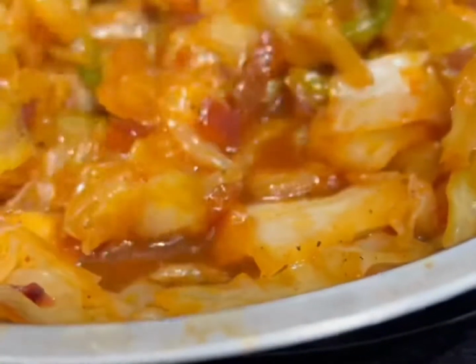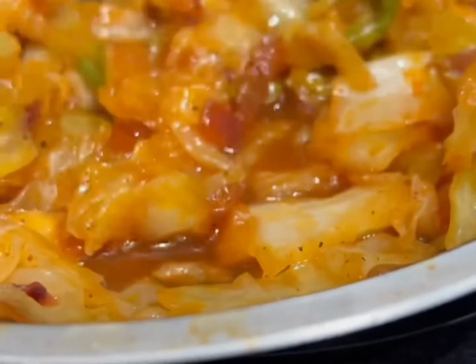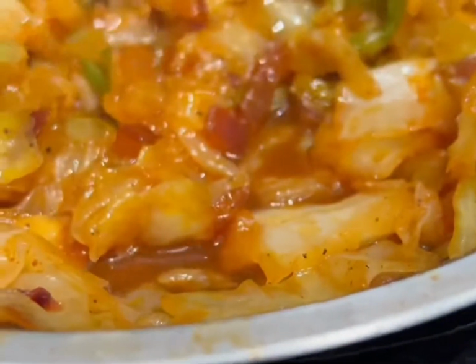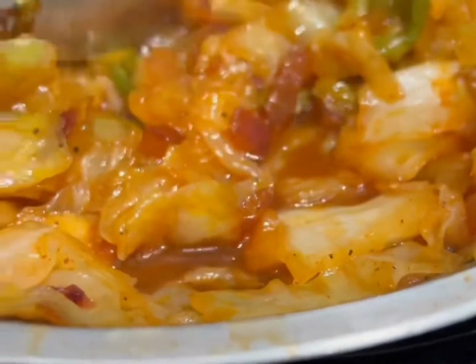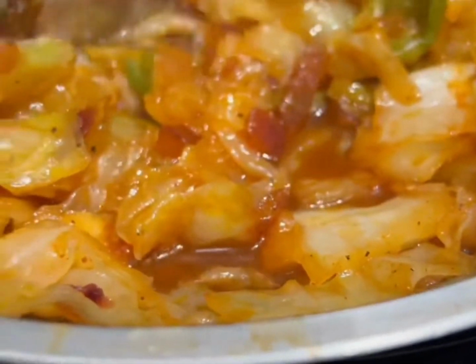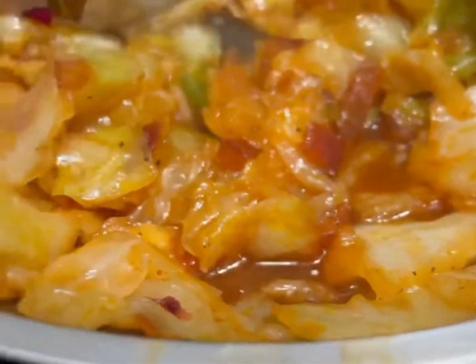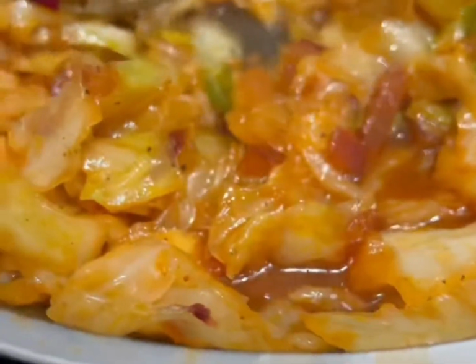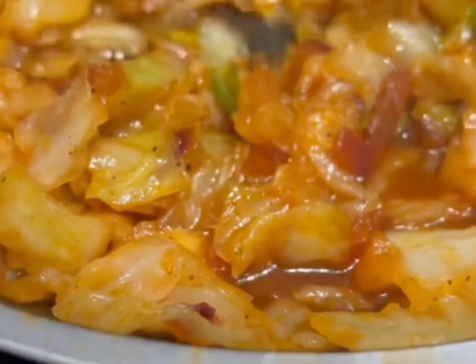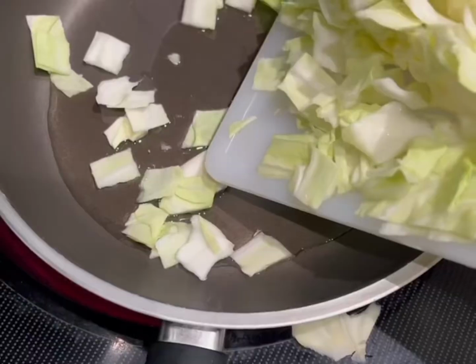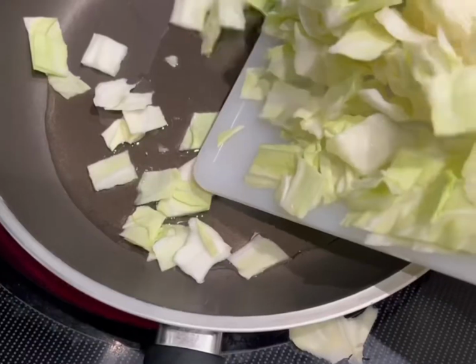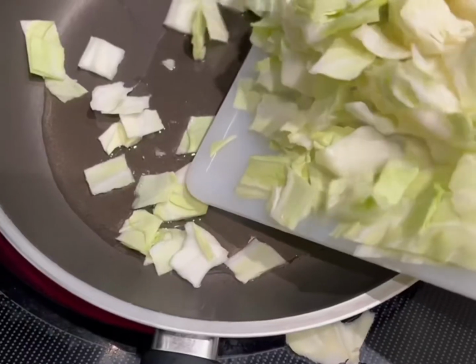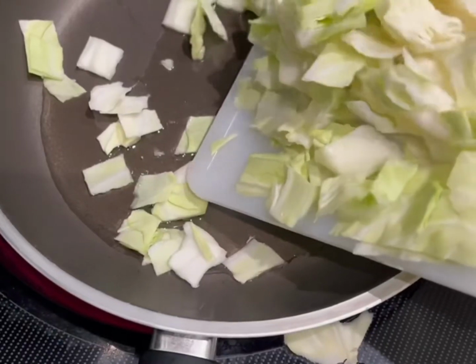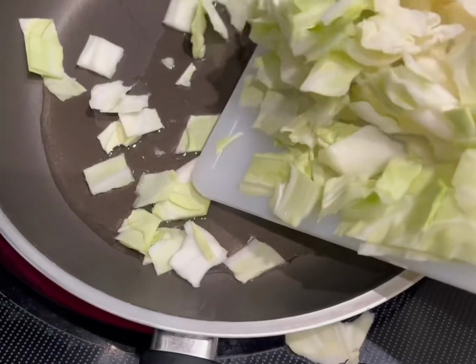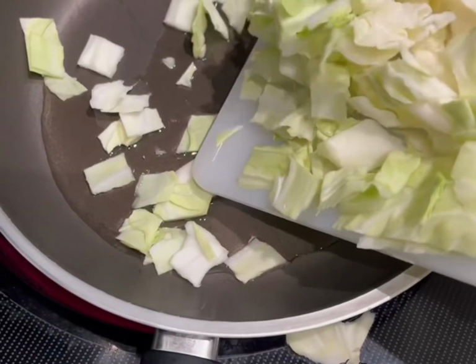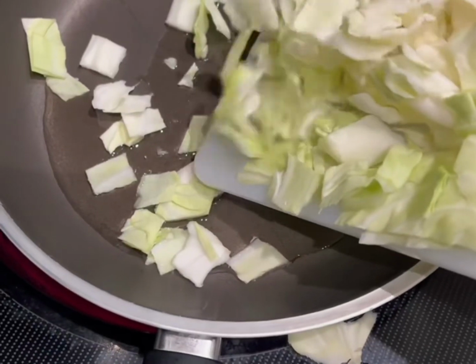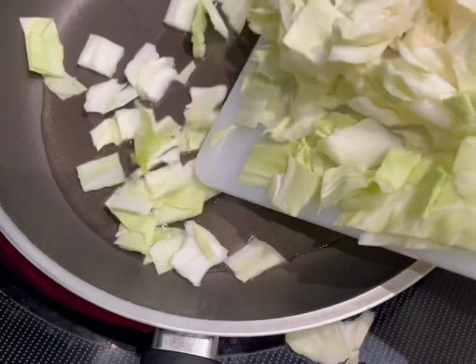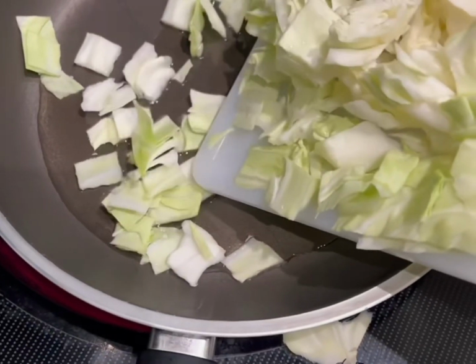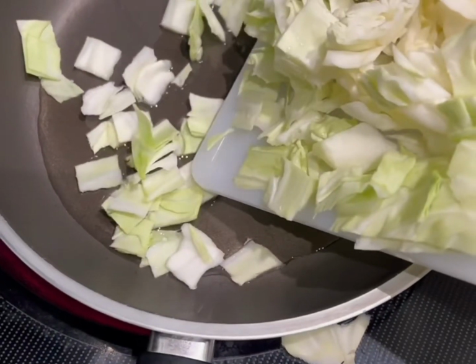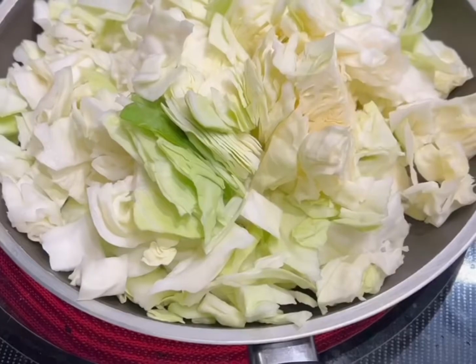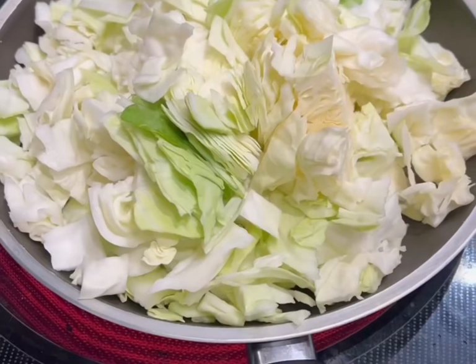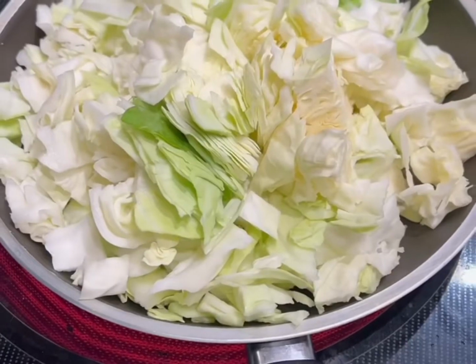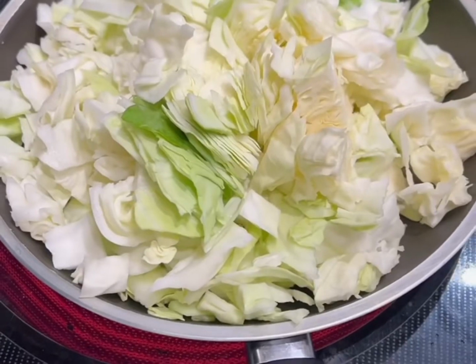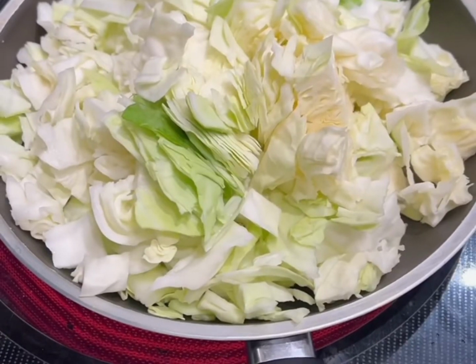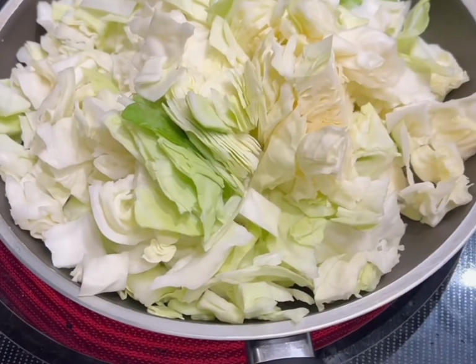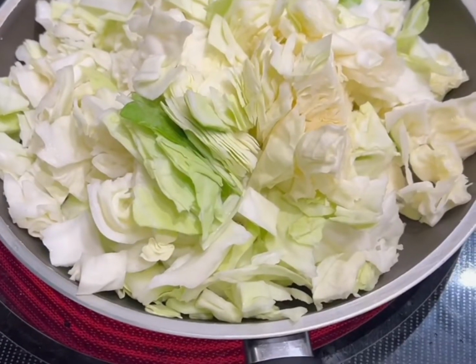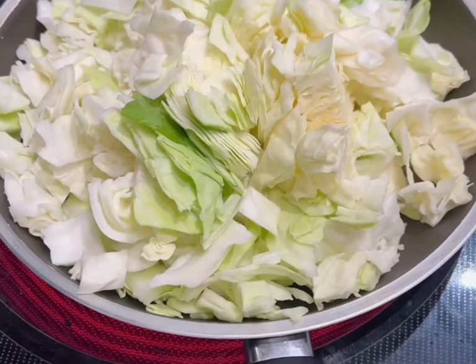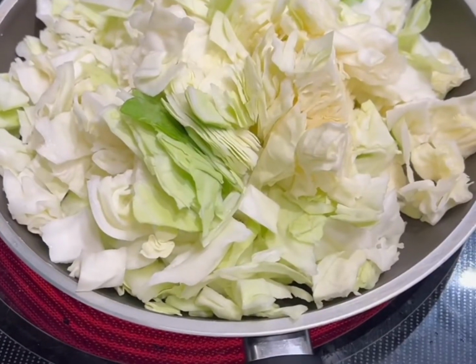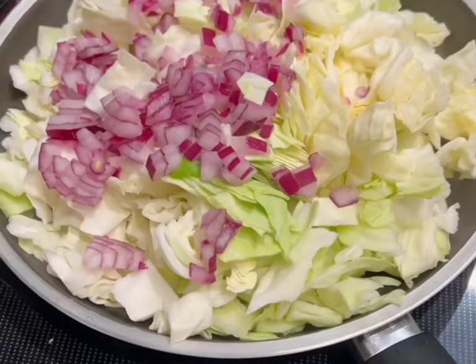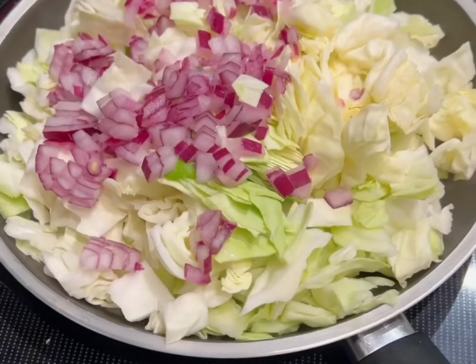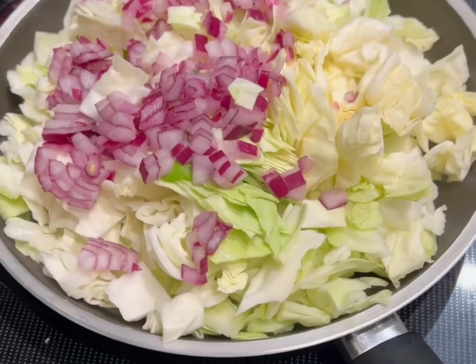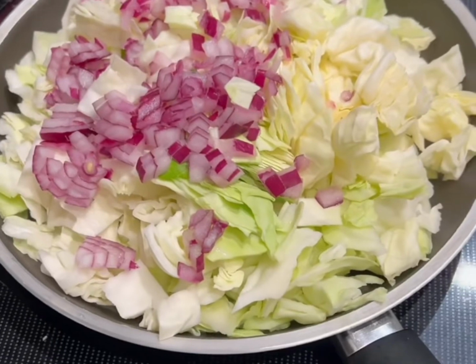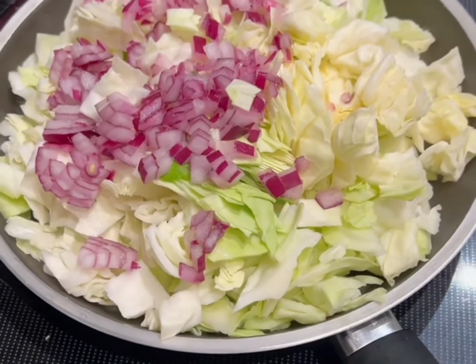Add four tablespoons of cooking oil. We're using half a large cabbage — slice and dice it. Using about a third of an onion.